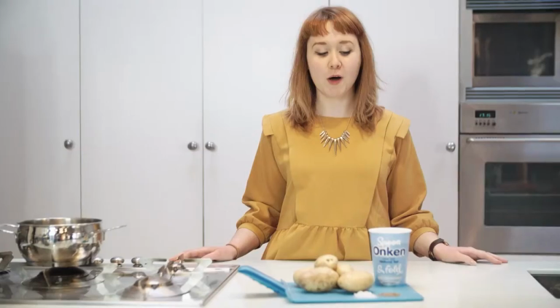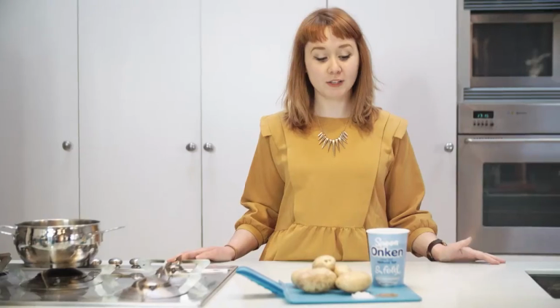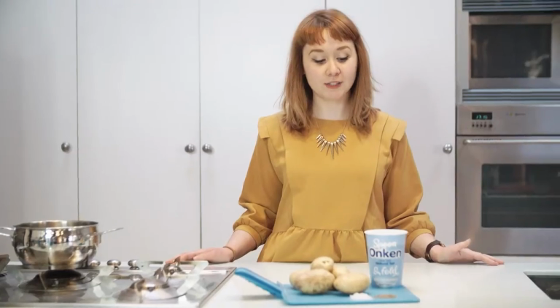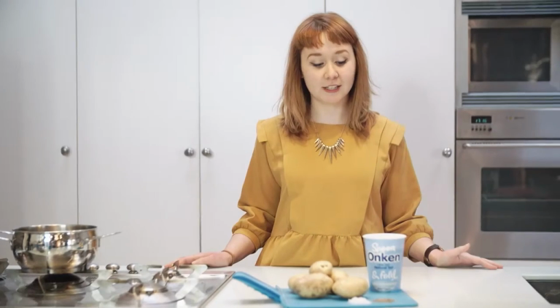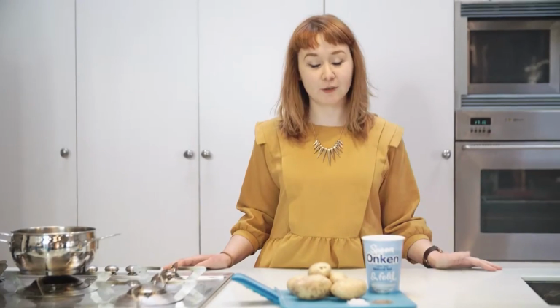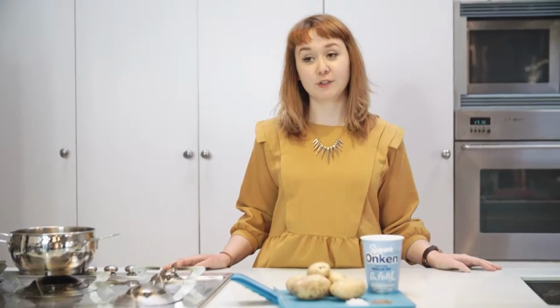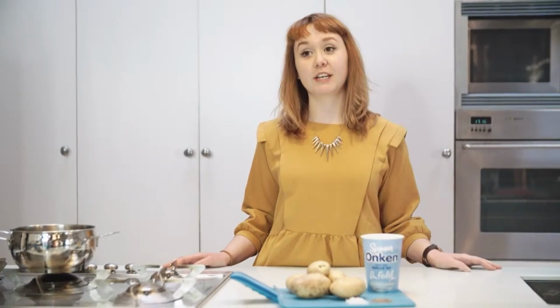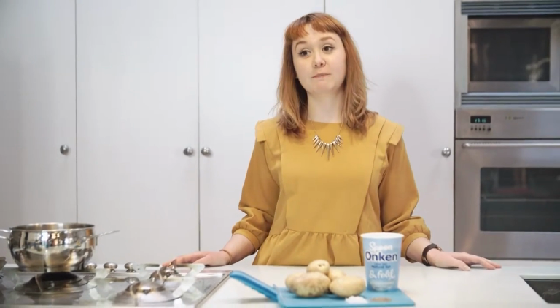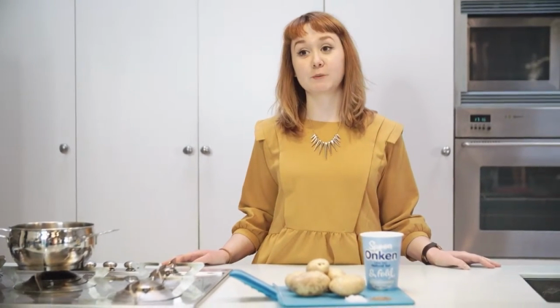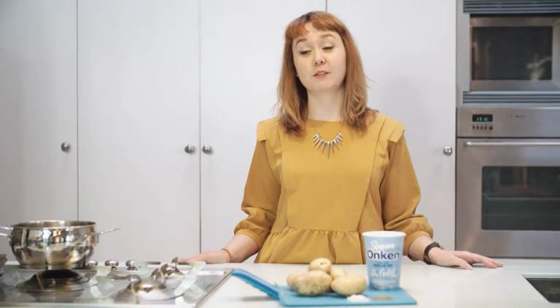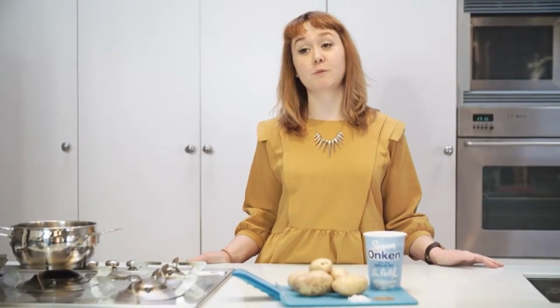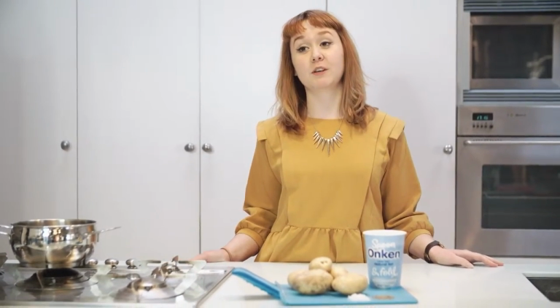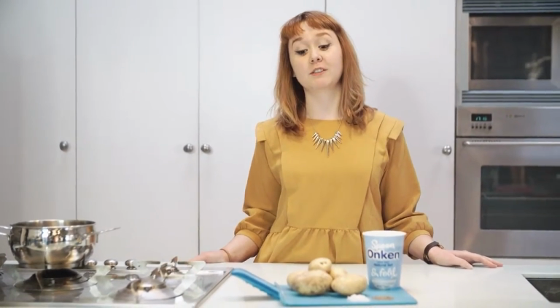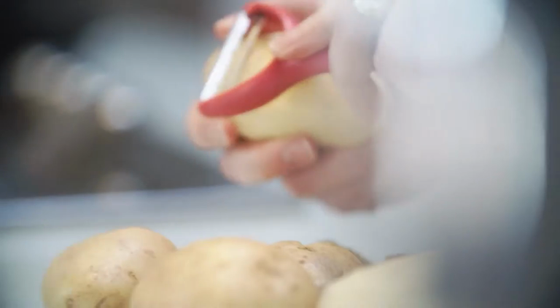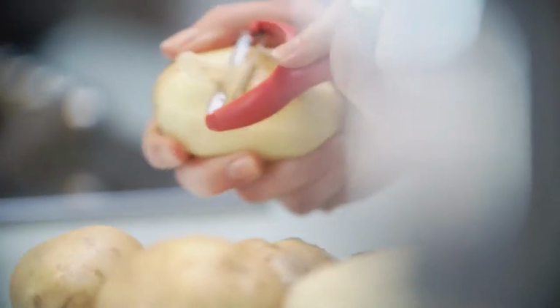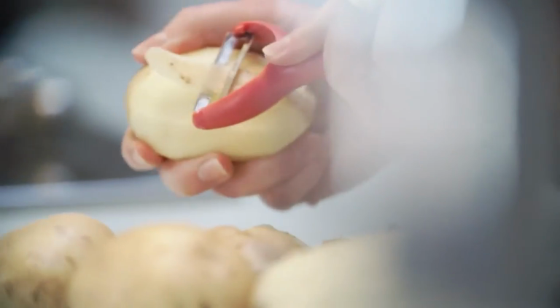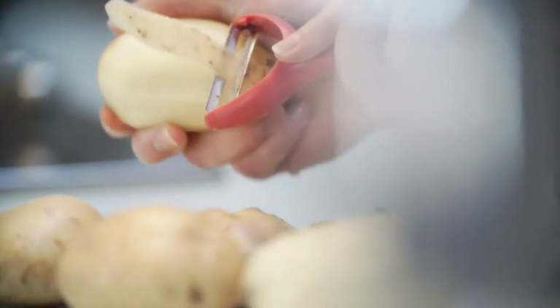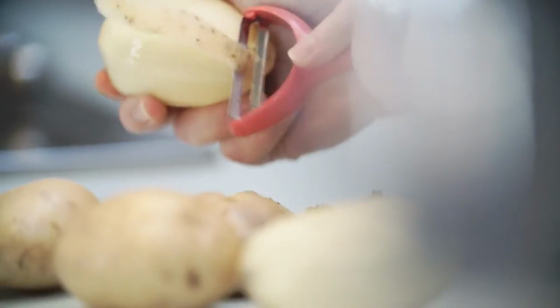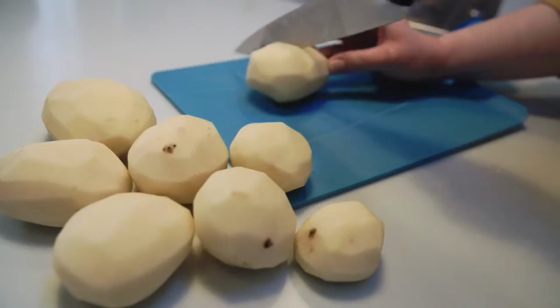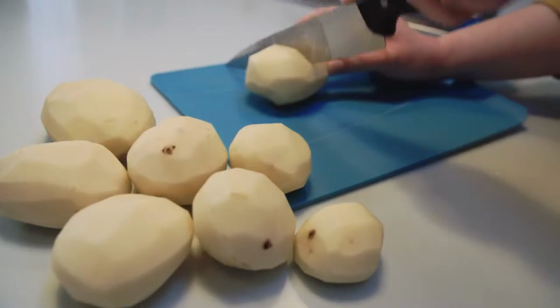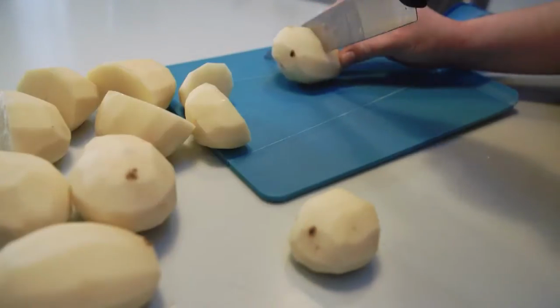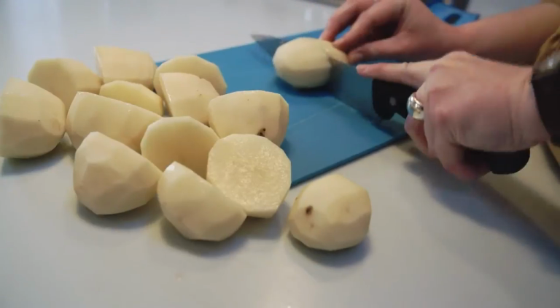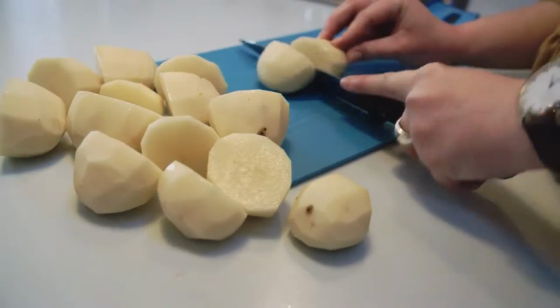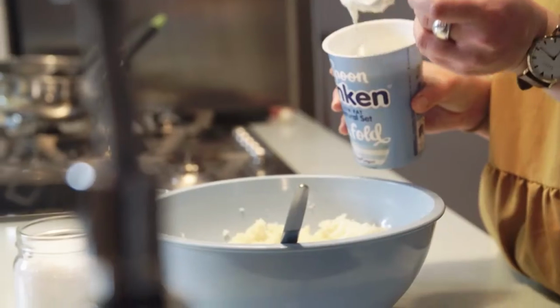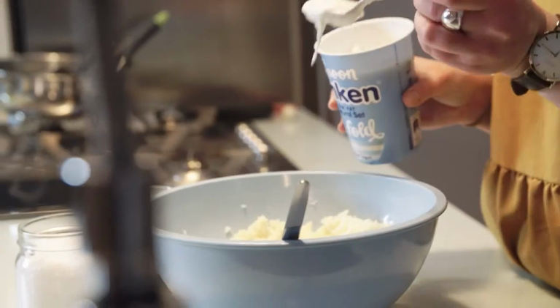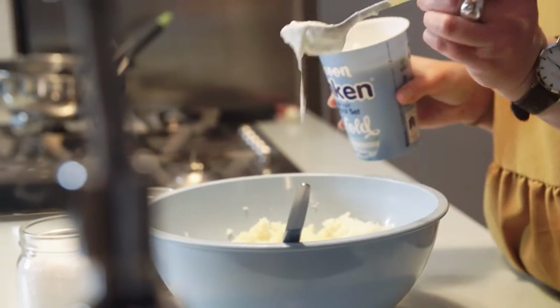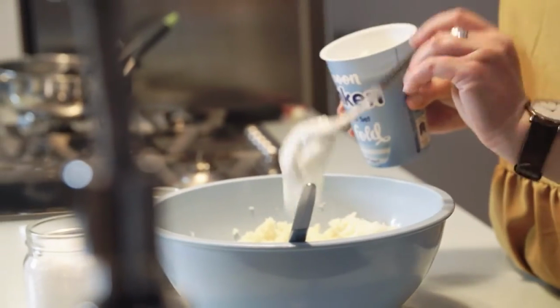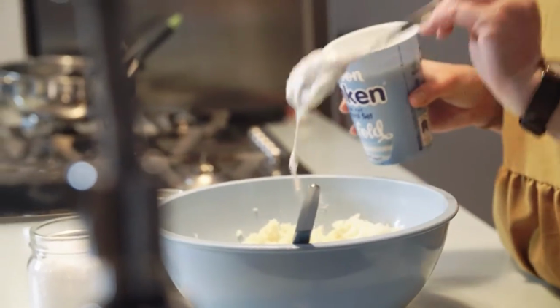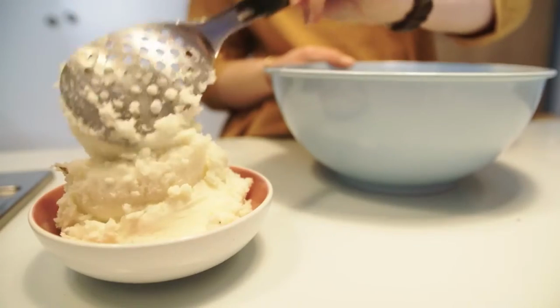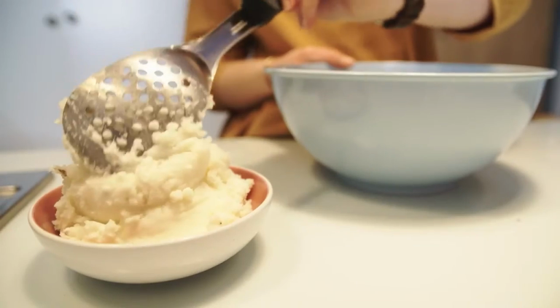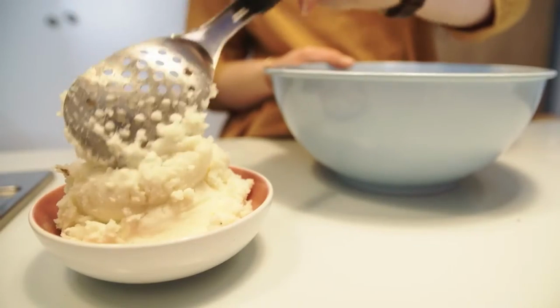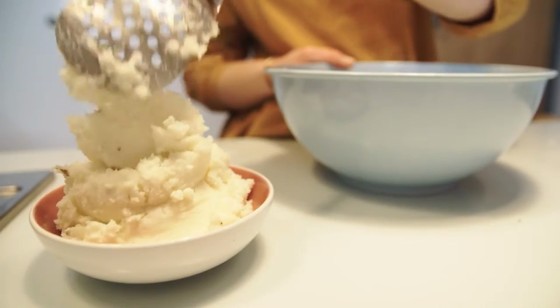I like using Onken yogurt in mashed potato because it makes a really creamy, light and healthy alternative to using milk and butter.